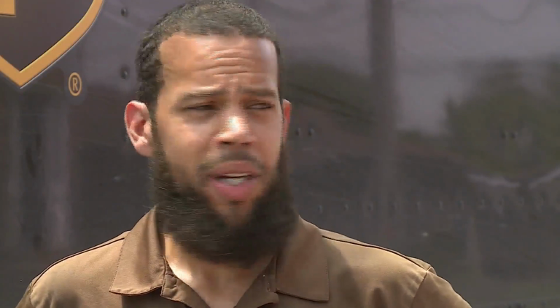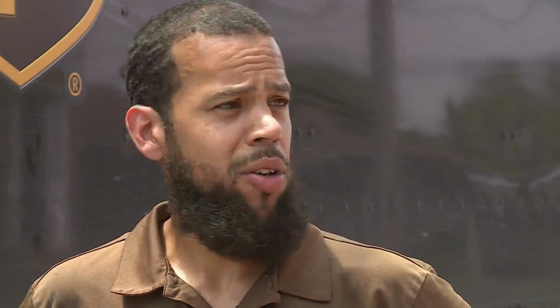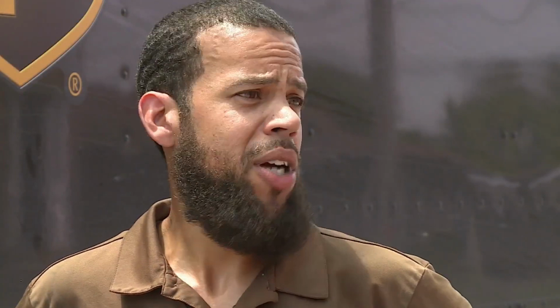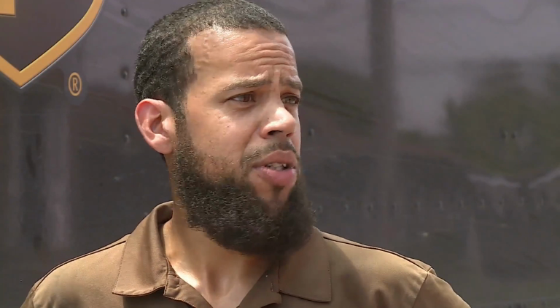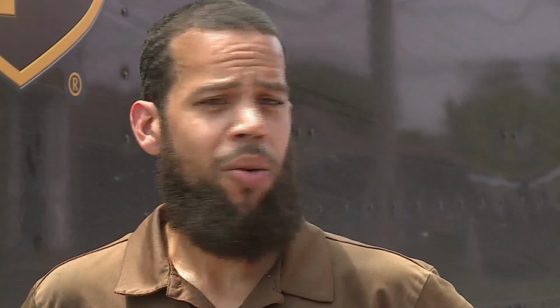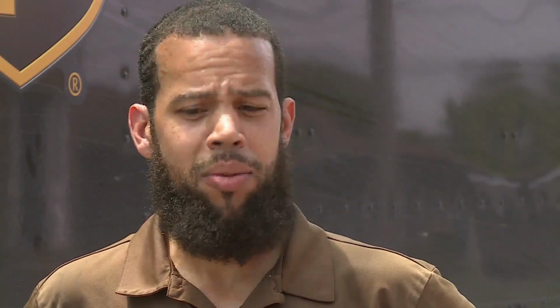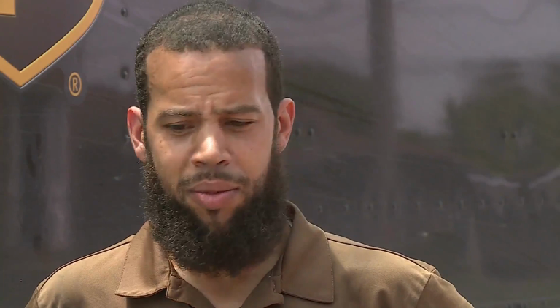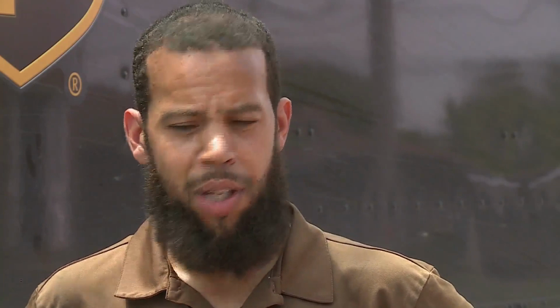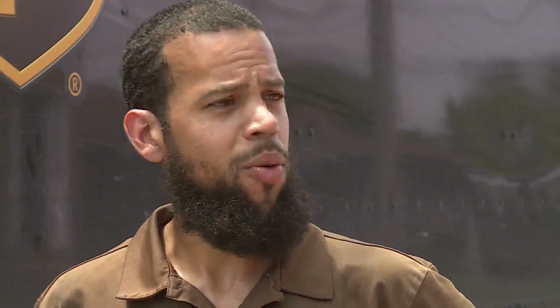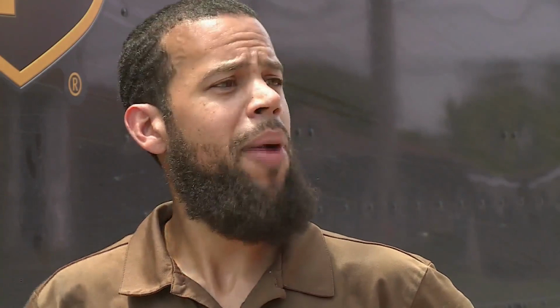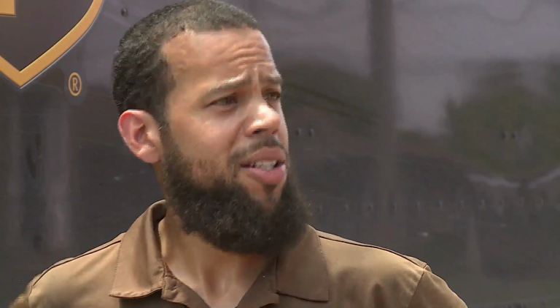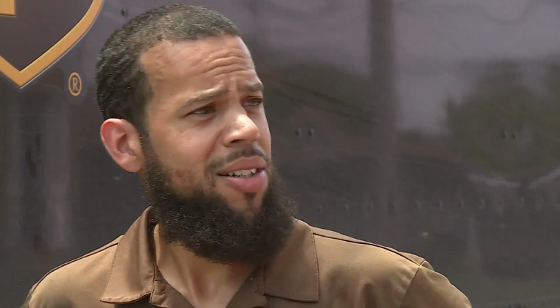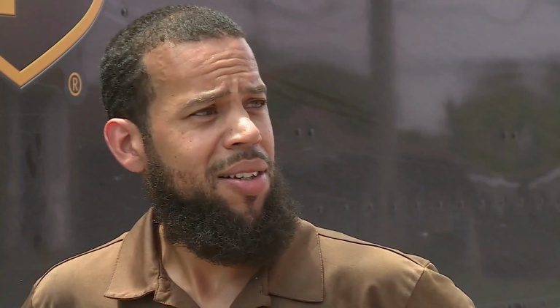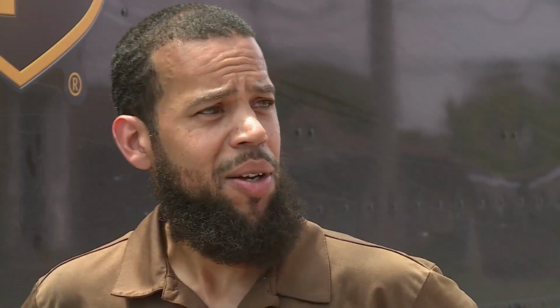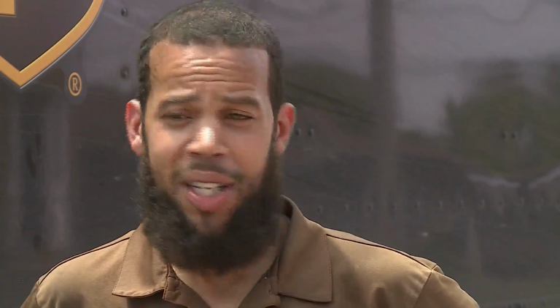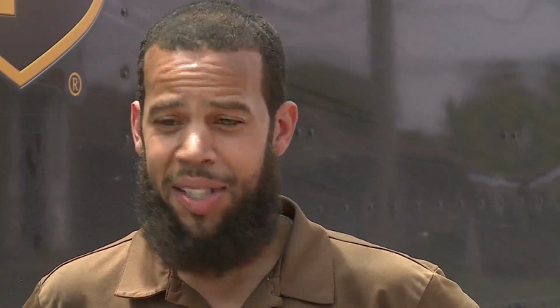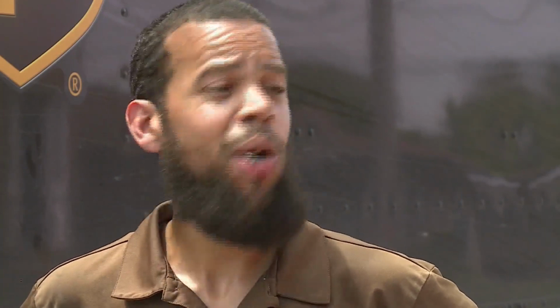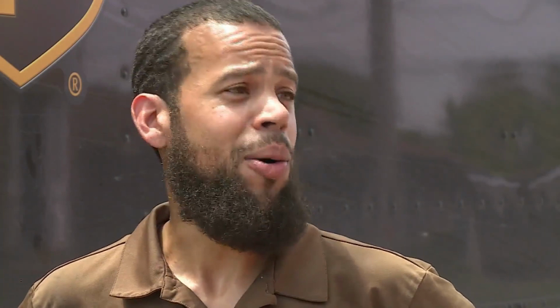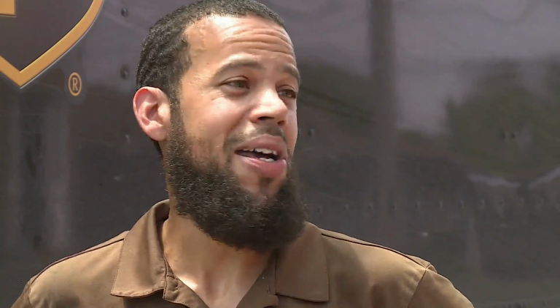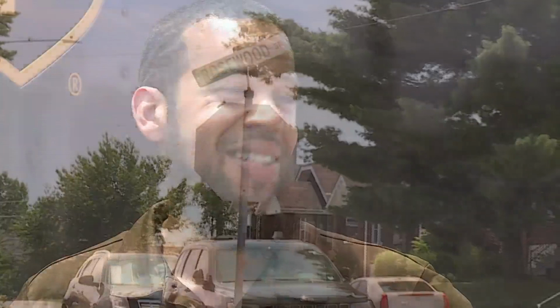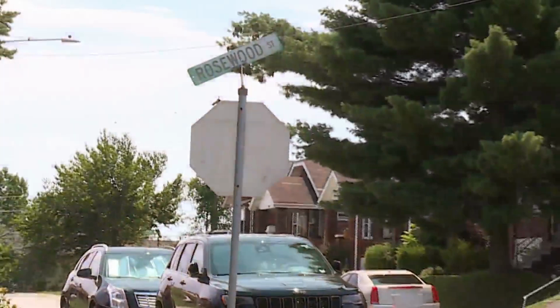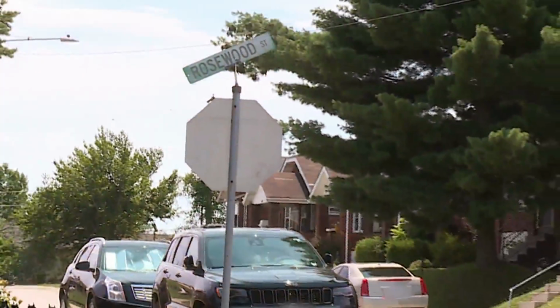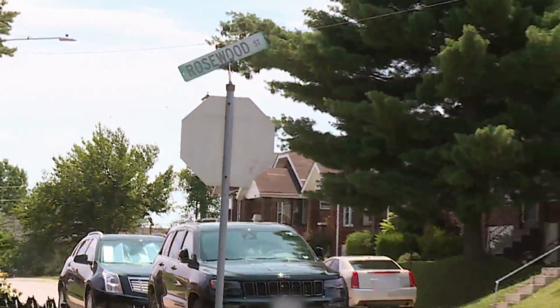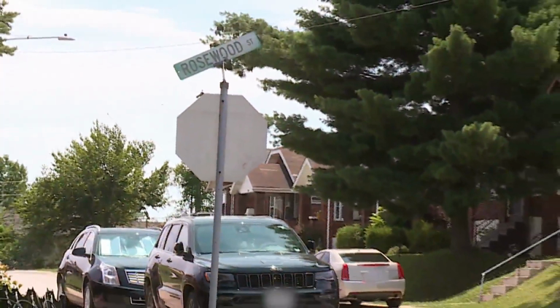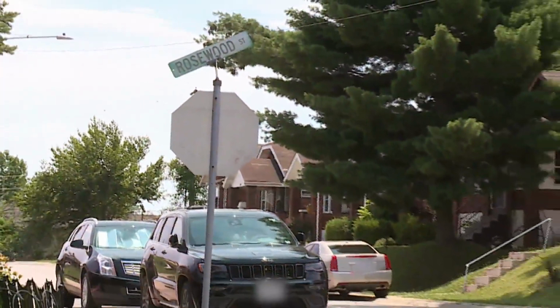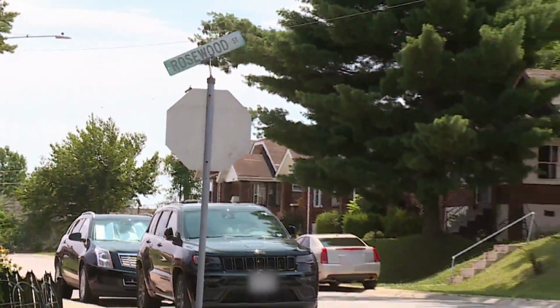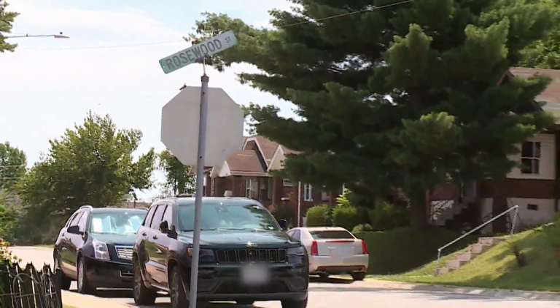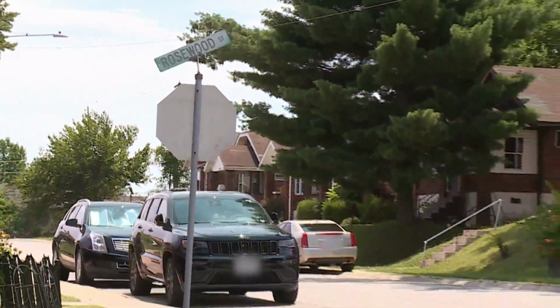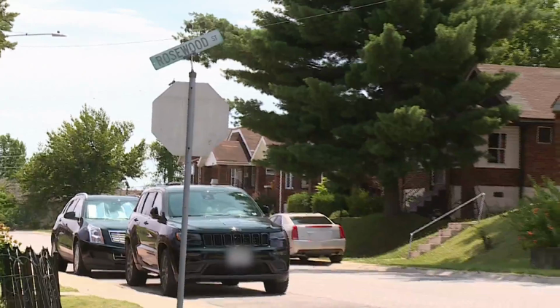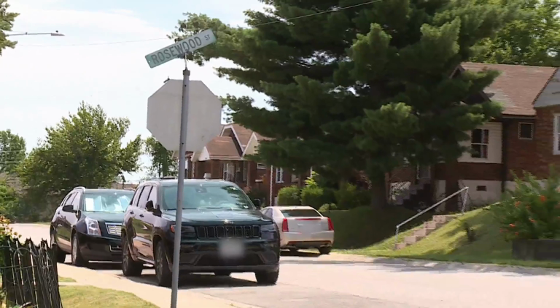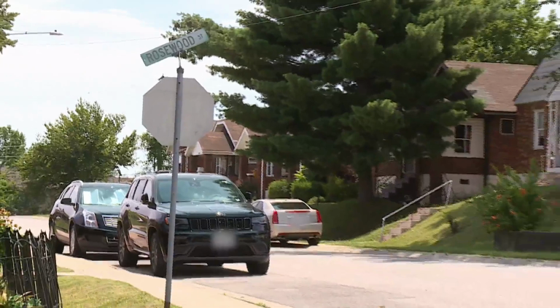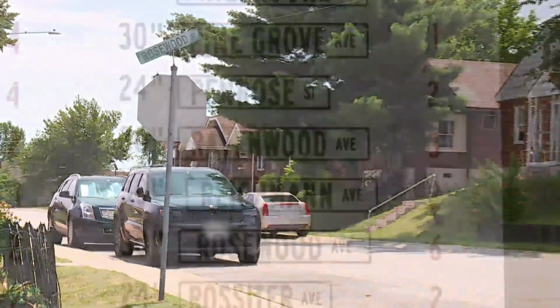You want to make sure you're on the right street. I don't want to deliver the wrong package — that's a no-no. Half the street signs out here, if they're up, you can't see them.